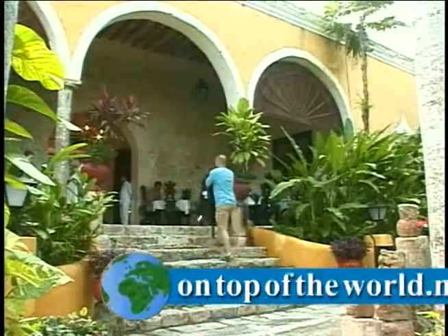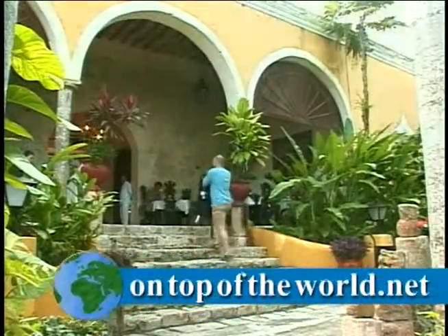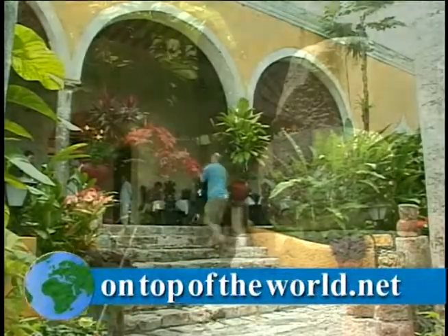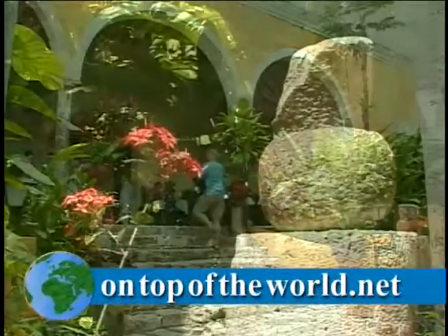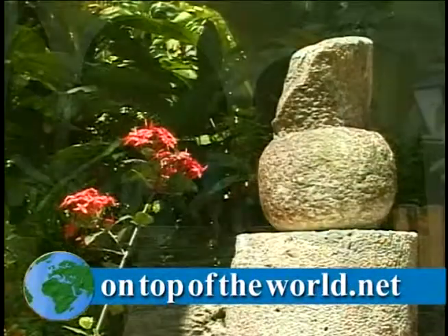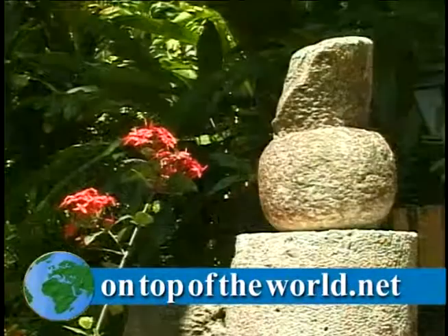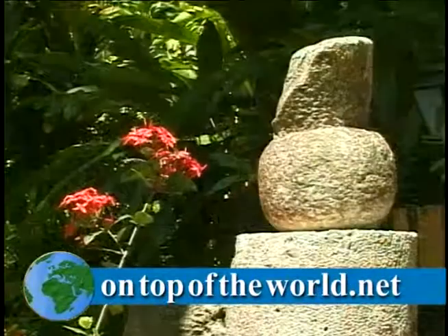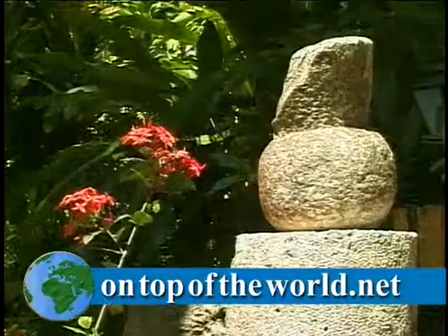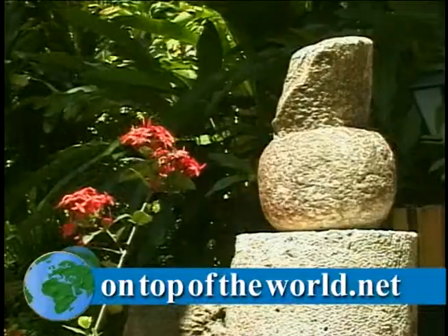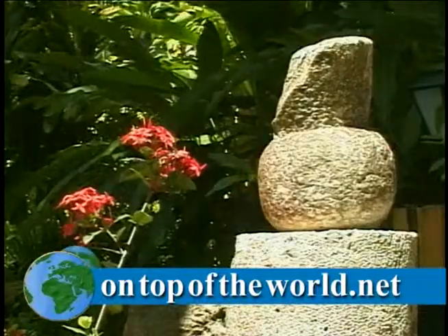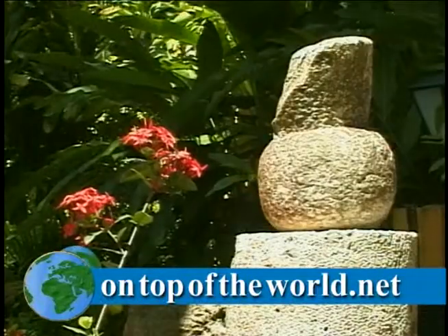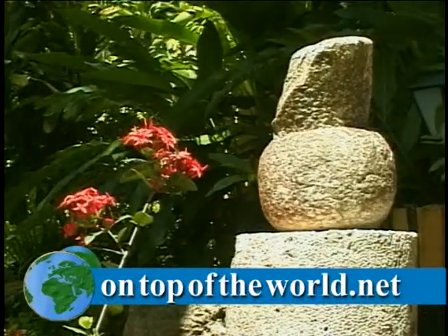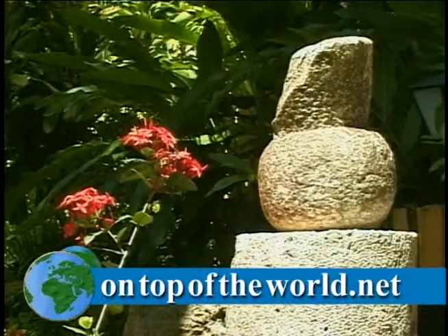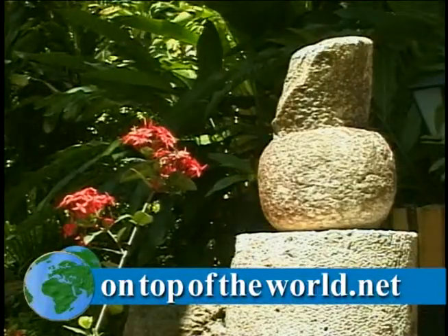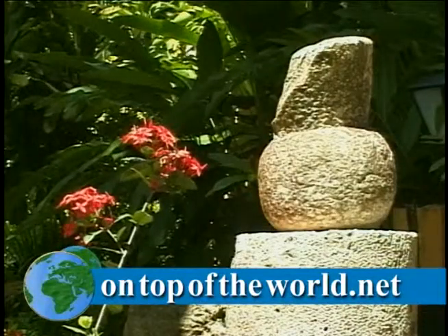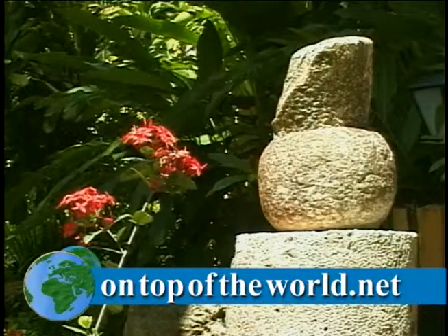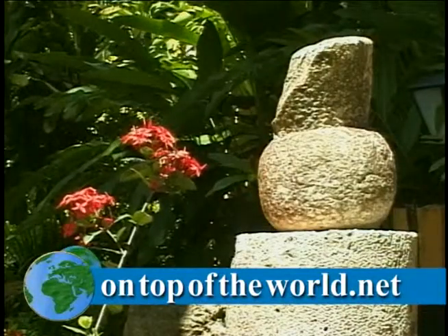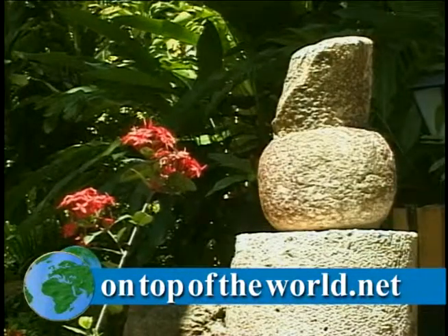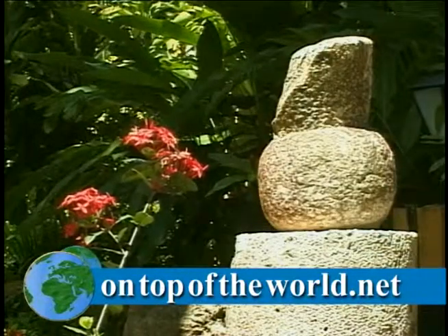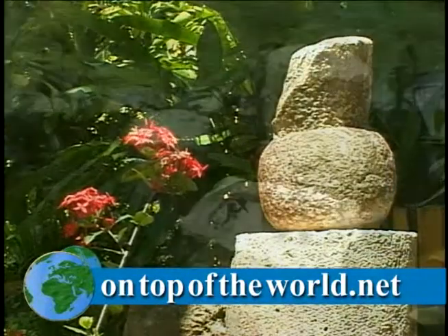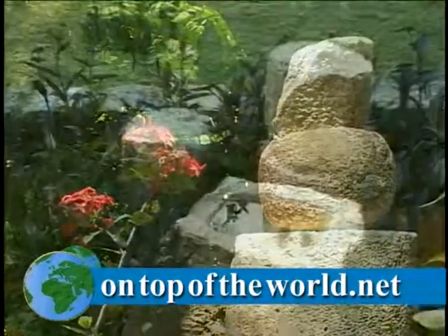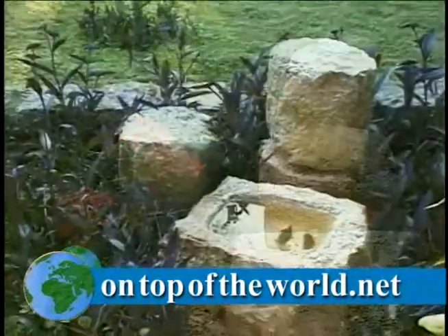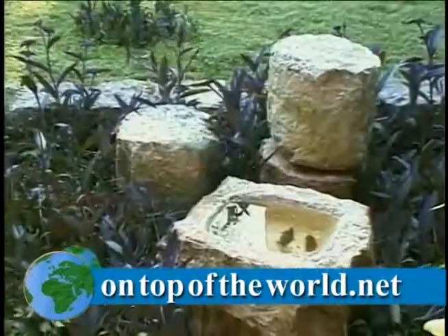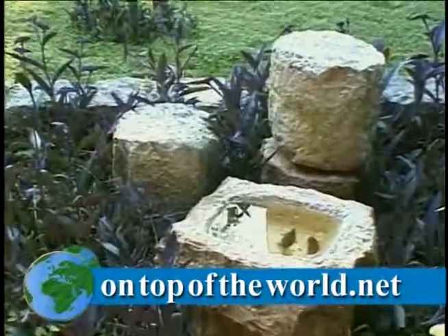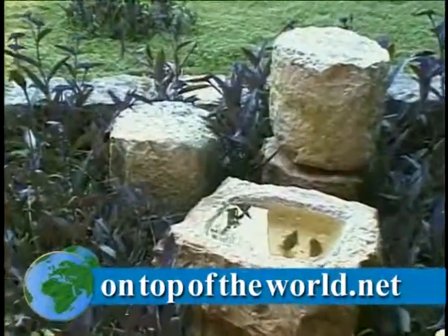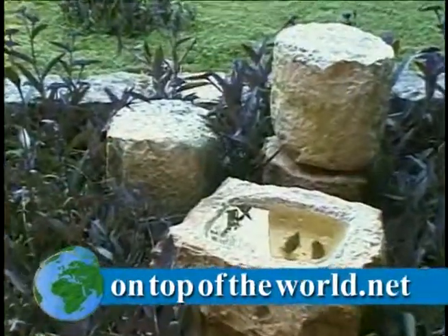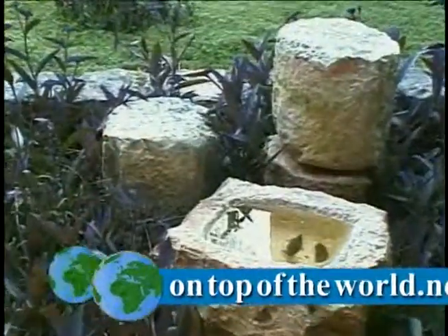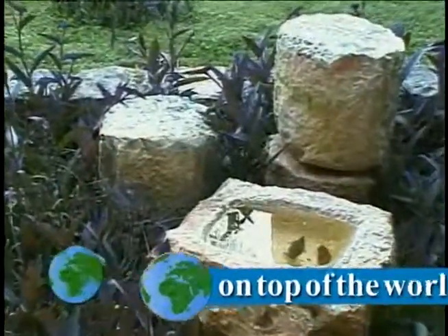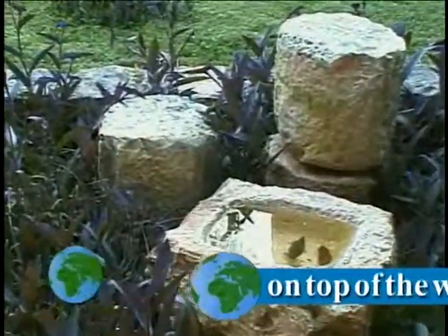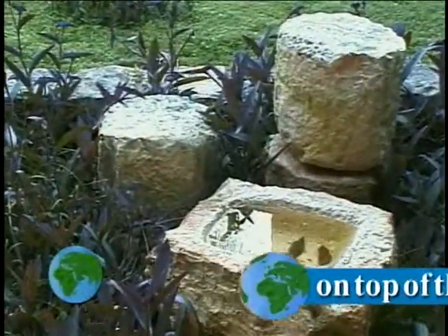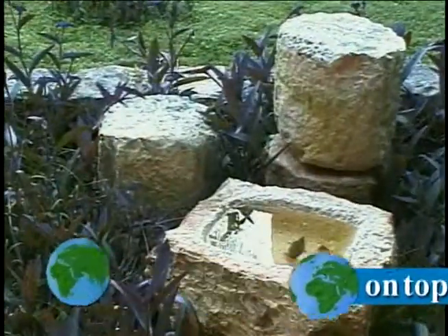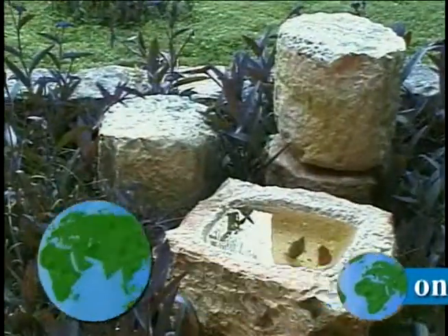For more information, visit our website at topoftheworld.net.